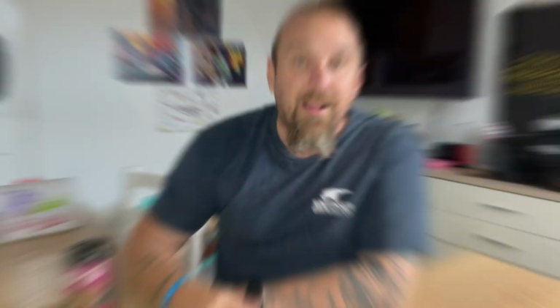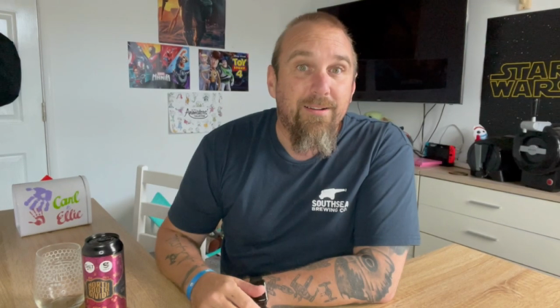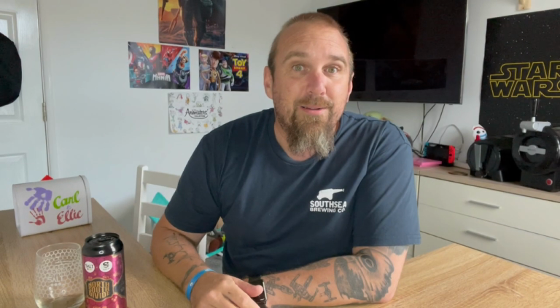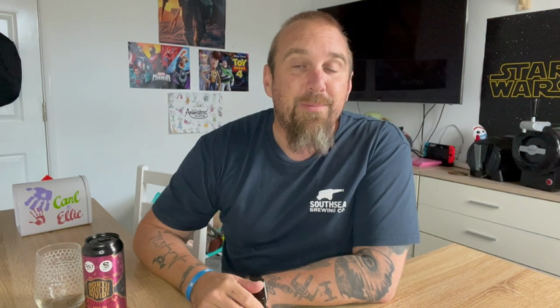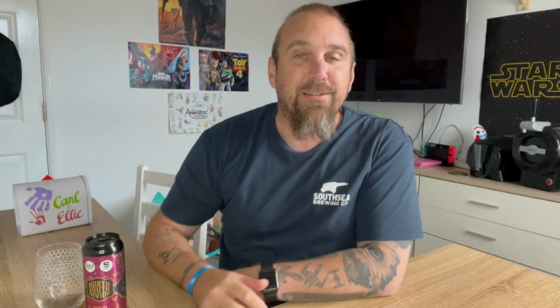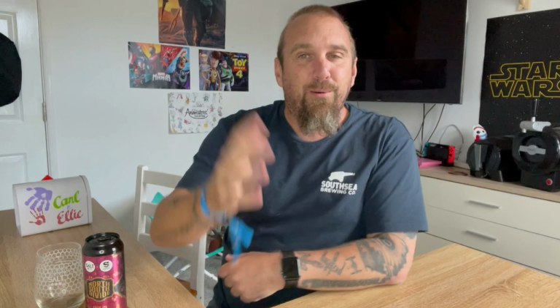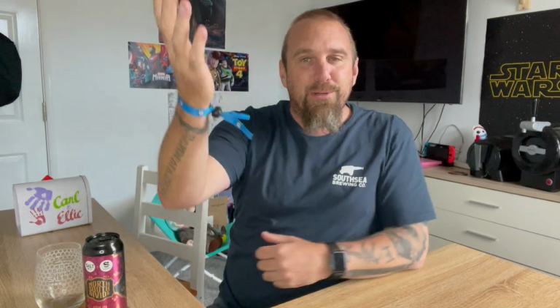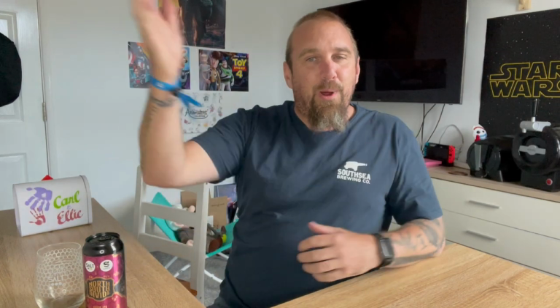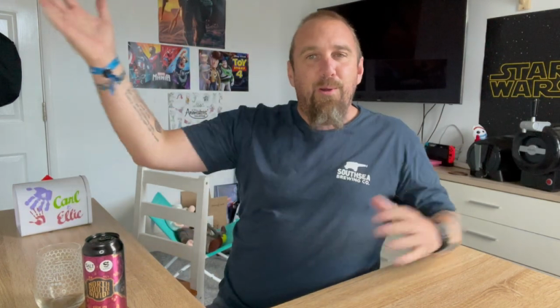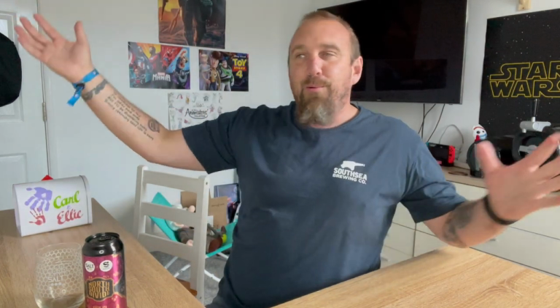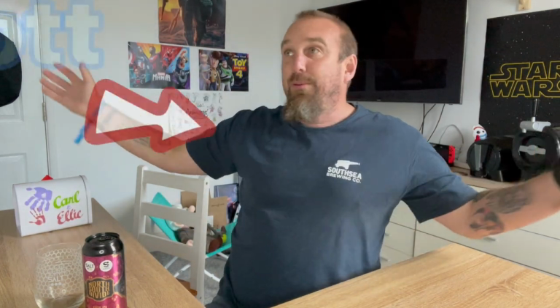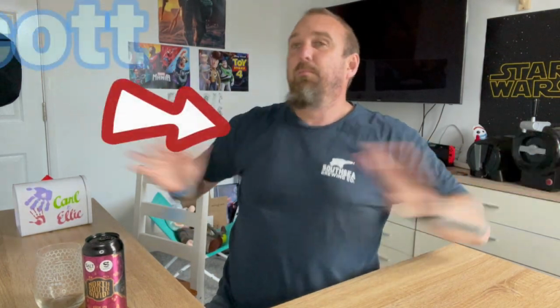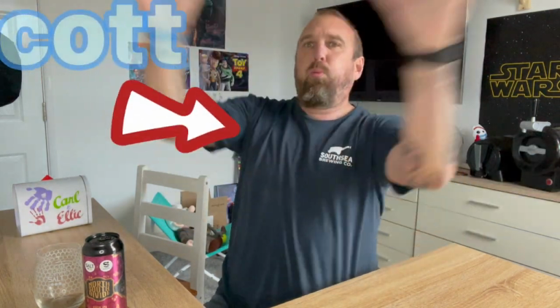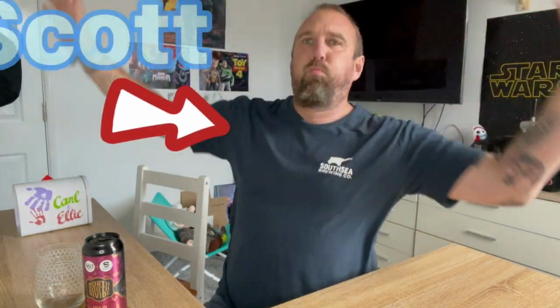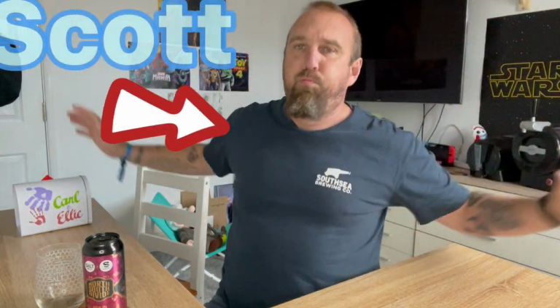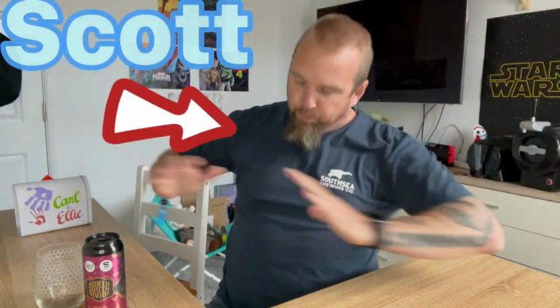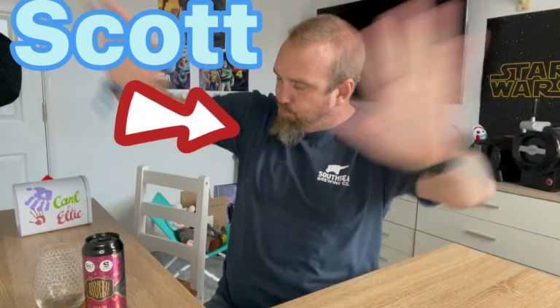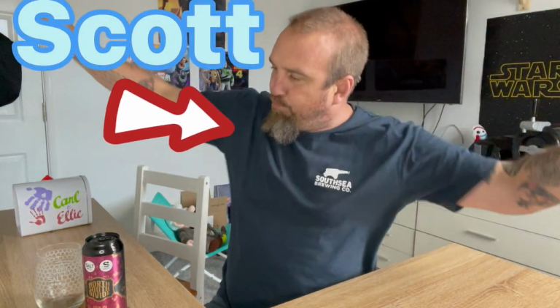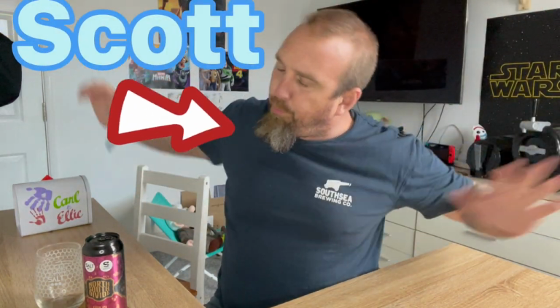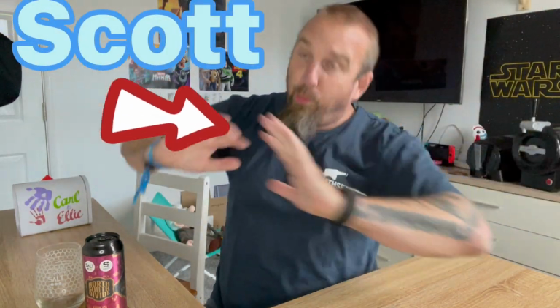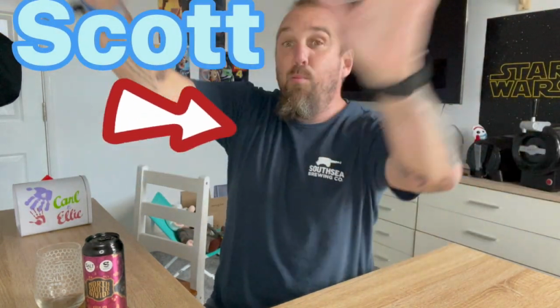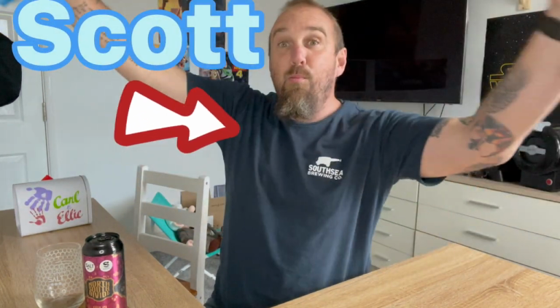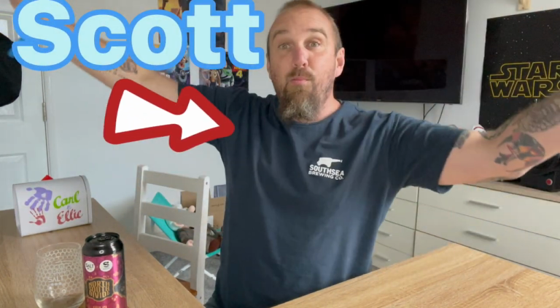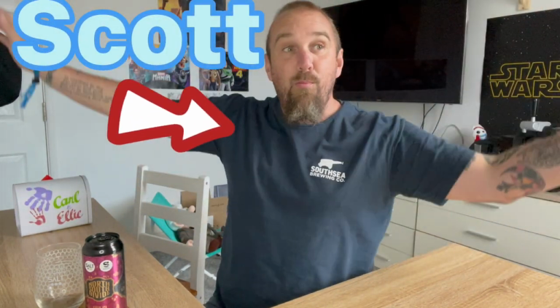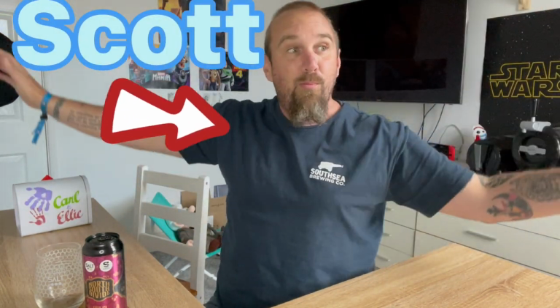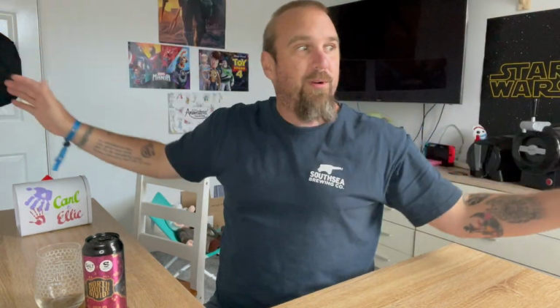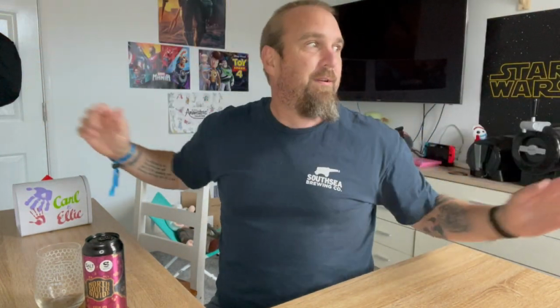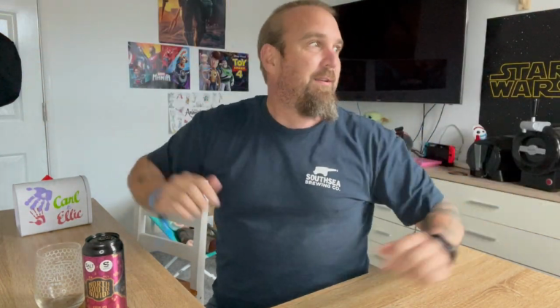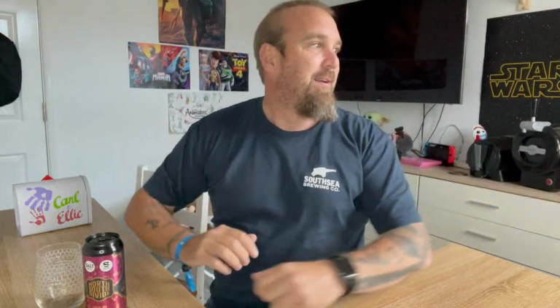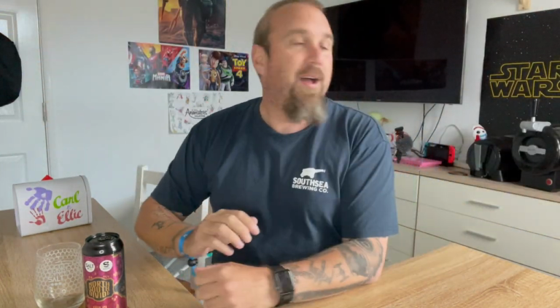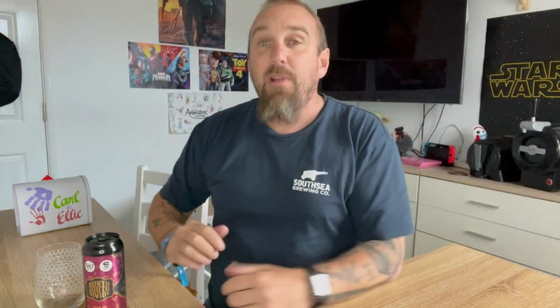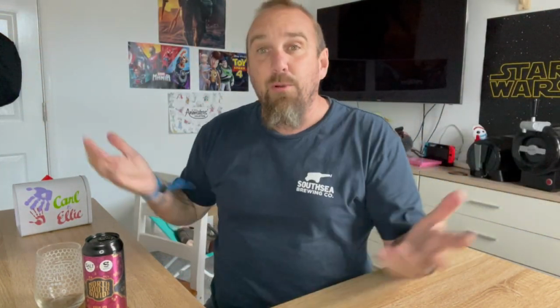Hello again and welcome back to Scott Wonder's World. No wonder.